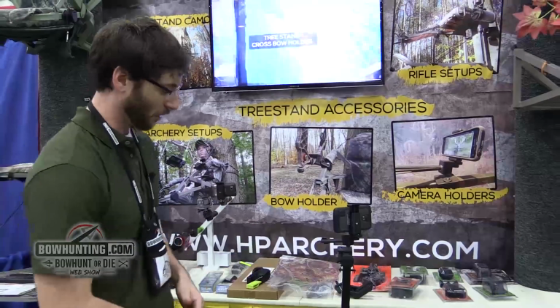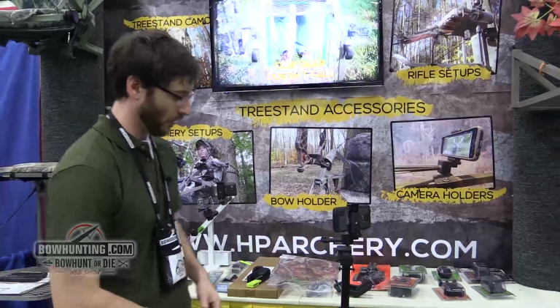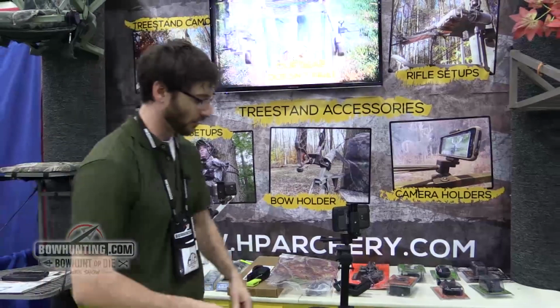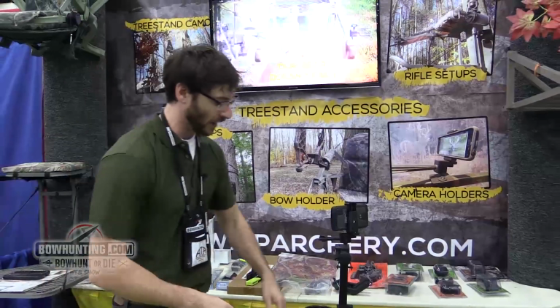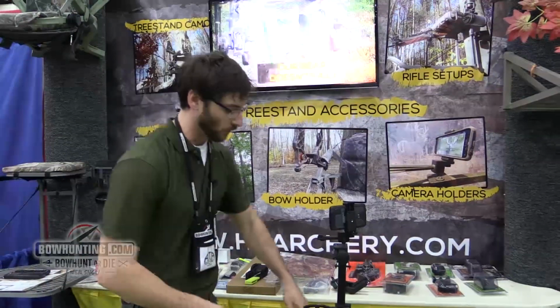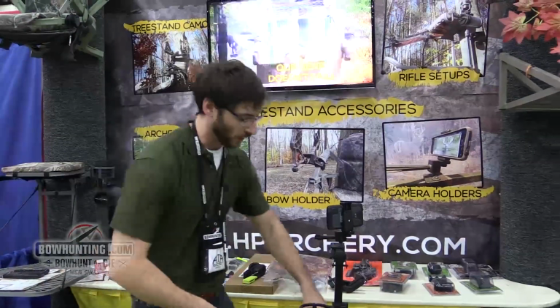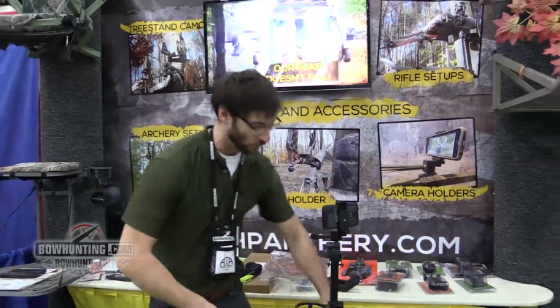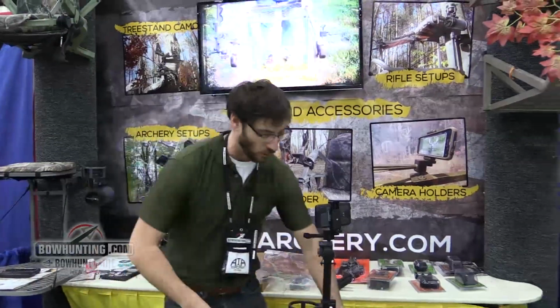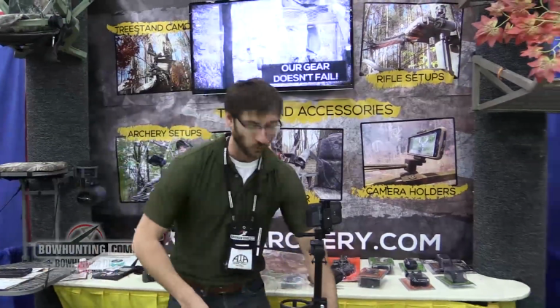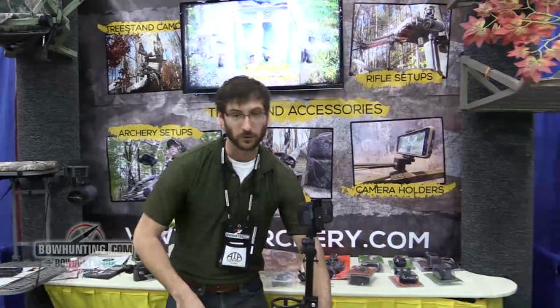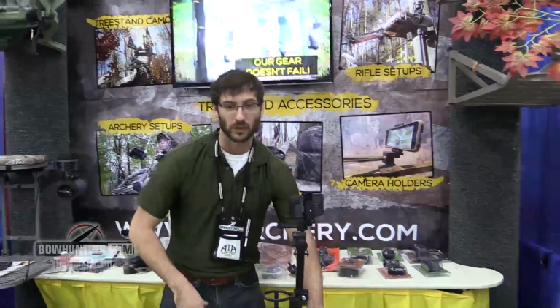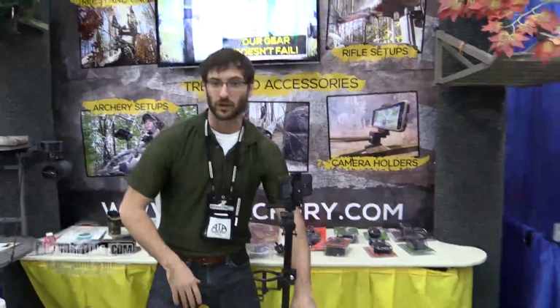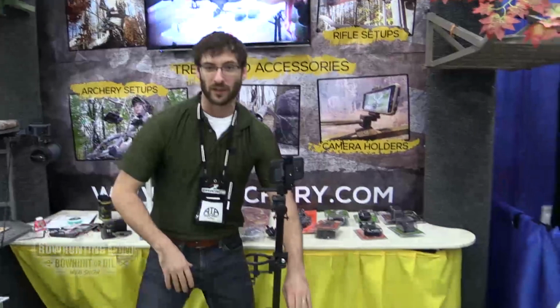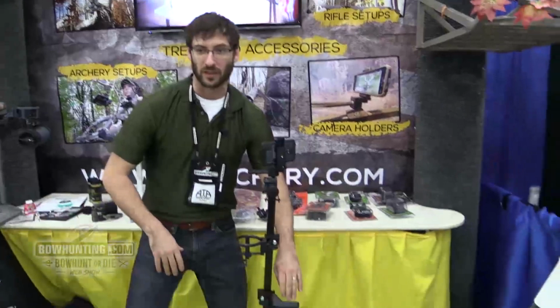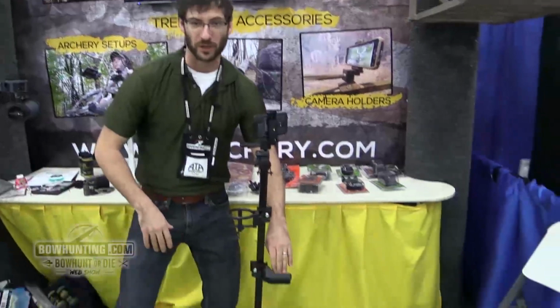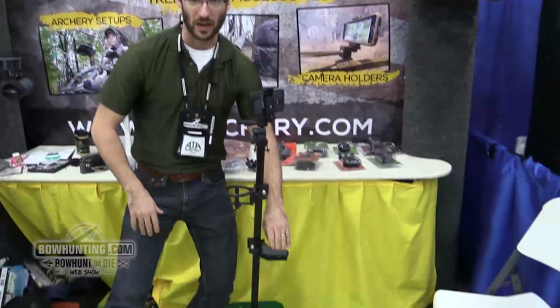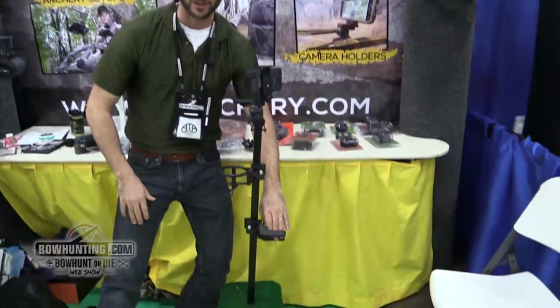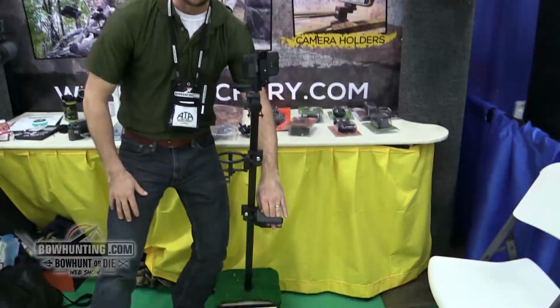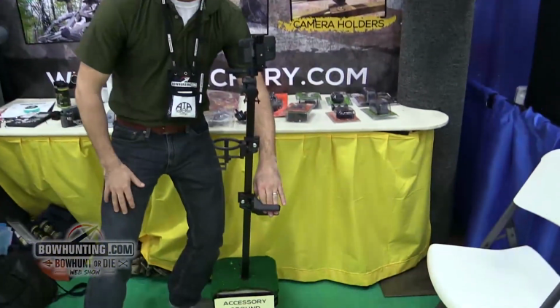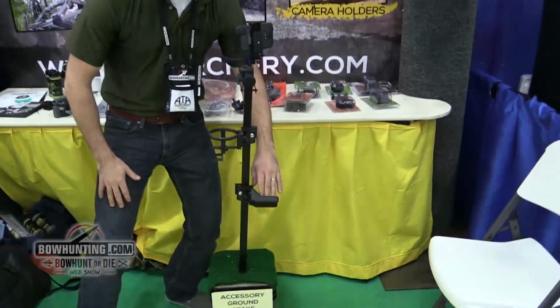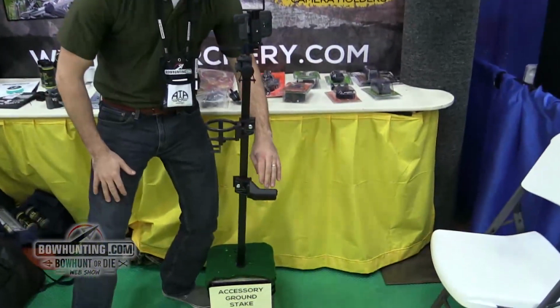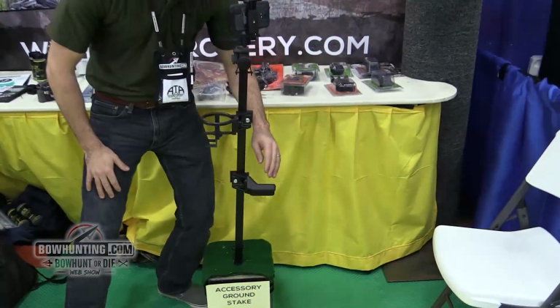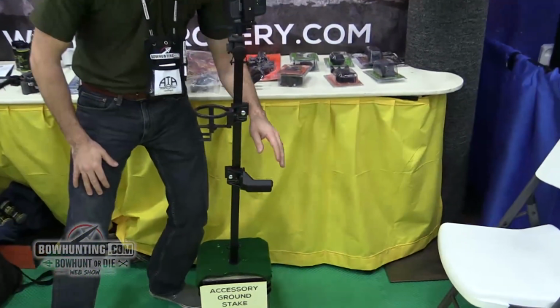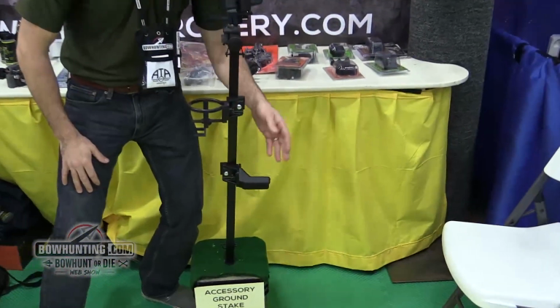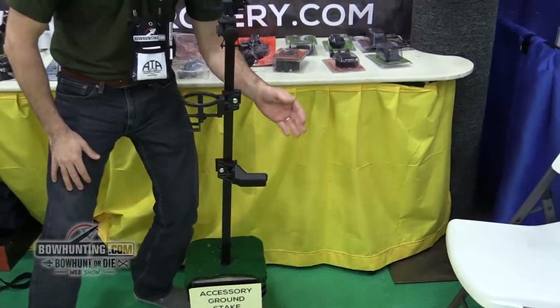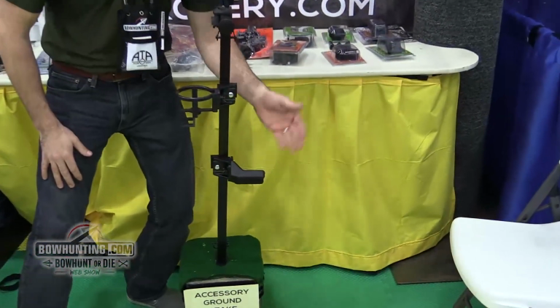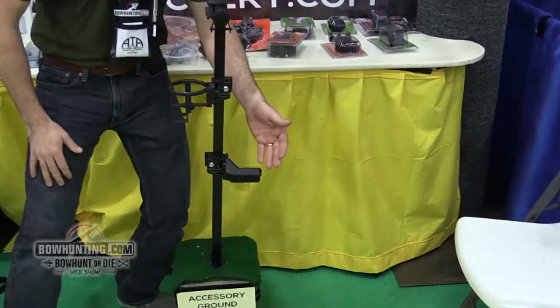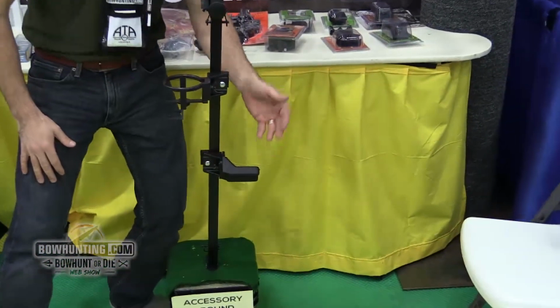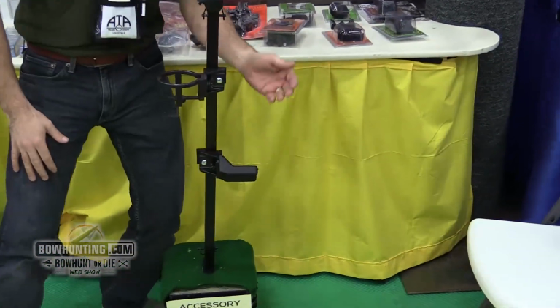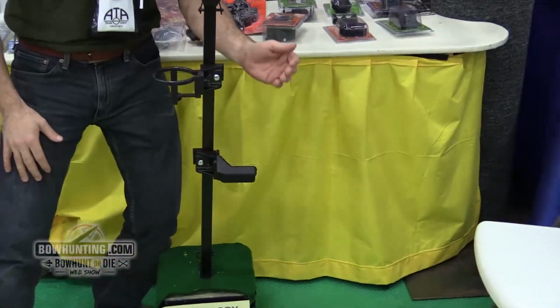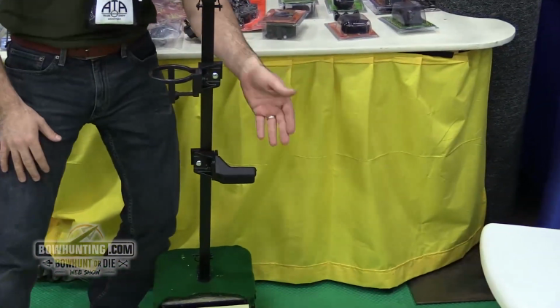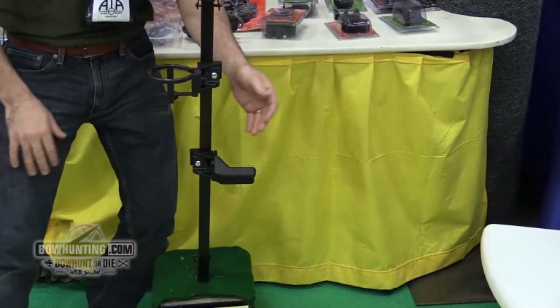In this case we've got our bow holder. You don't have to keep your cam in the mud — it just keeps it up and keeps it ready.